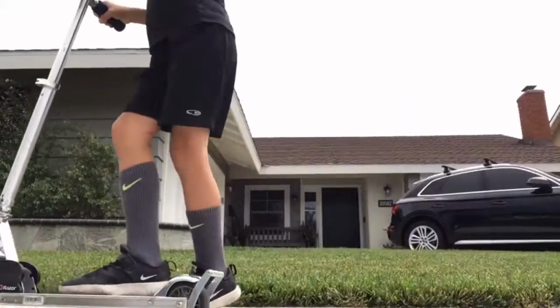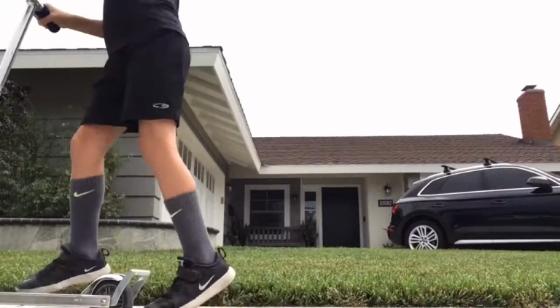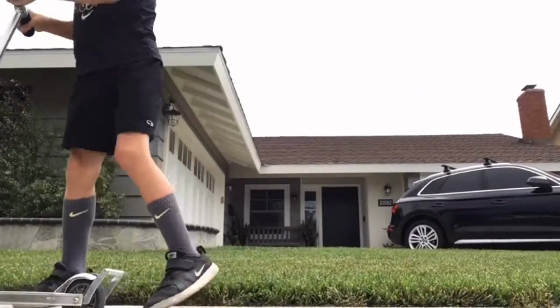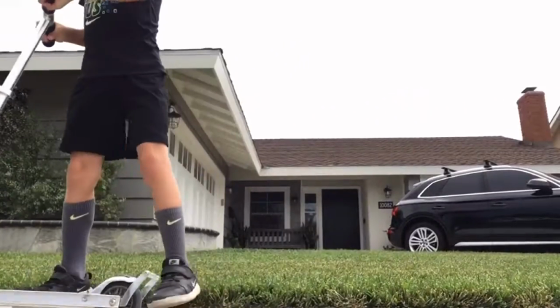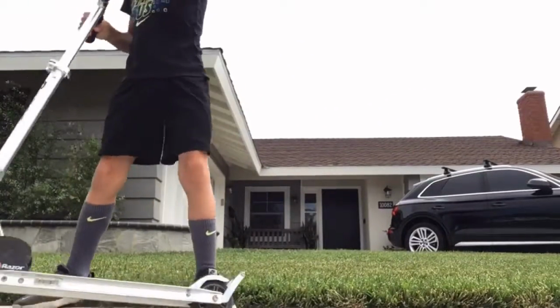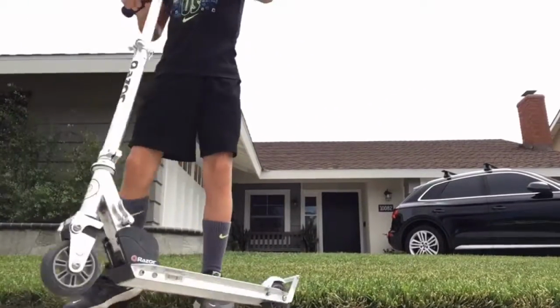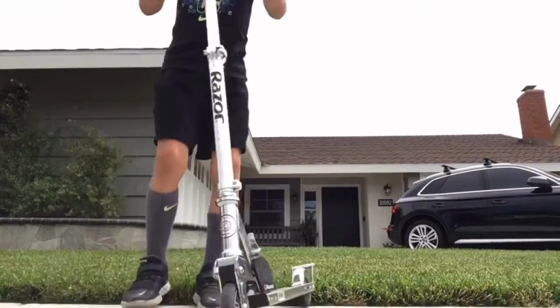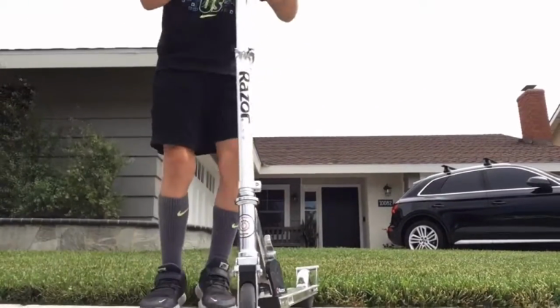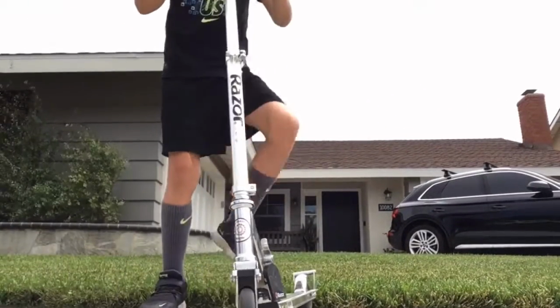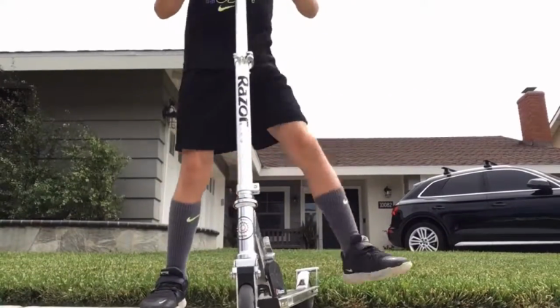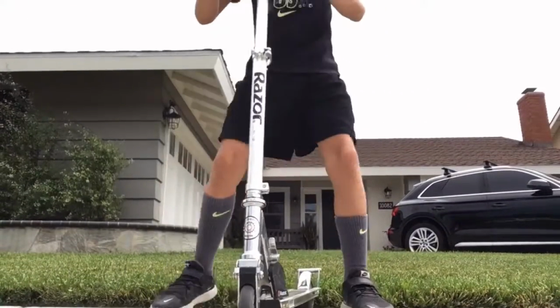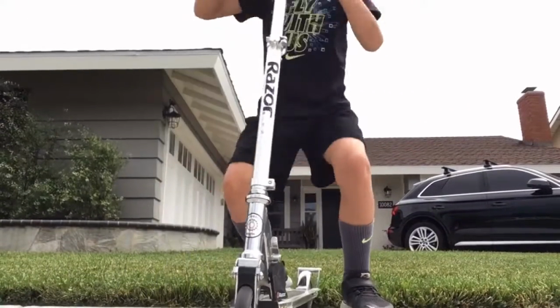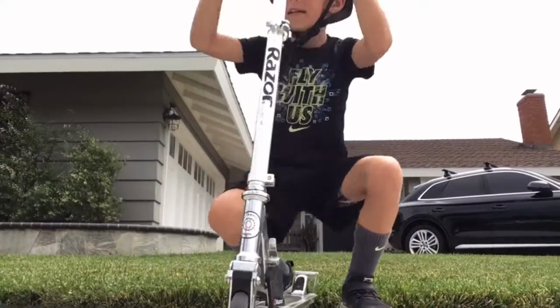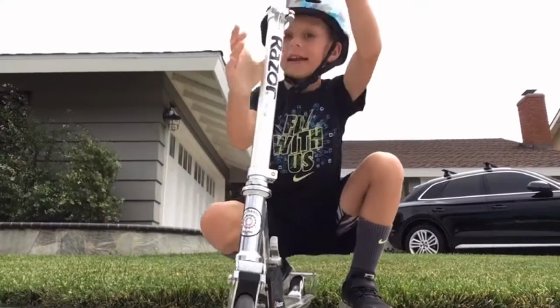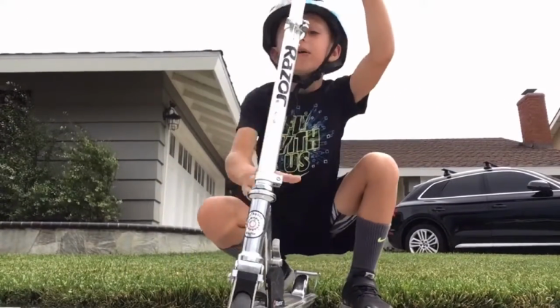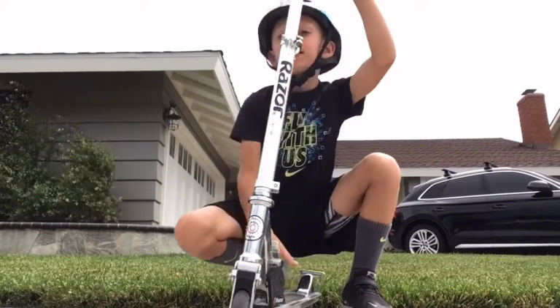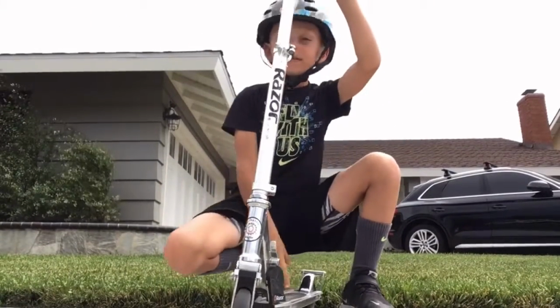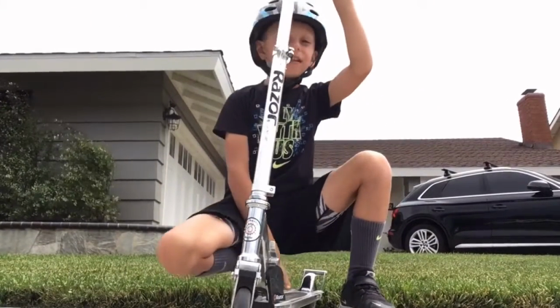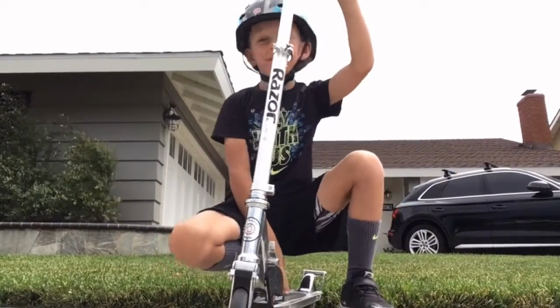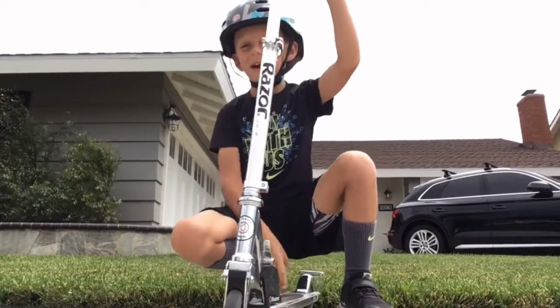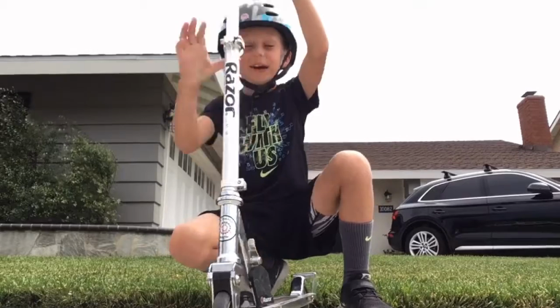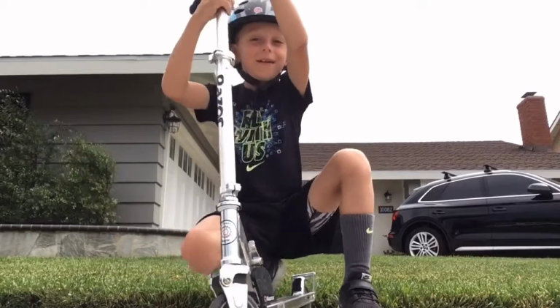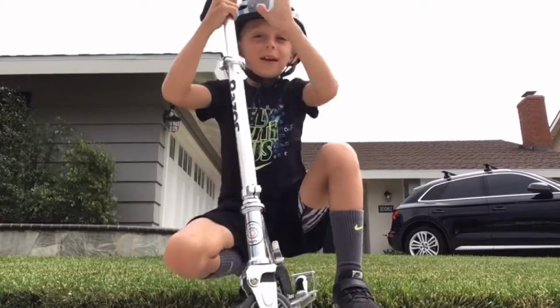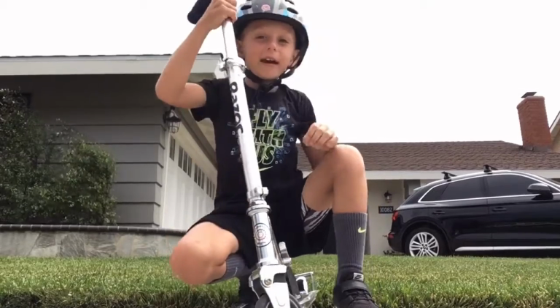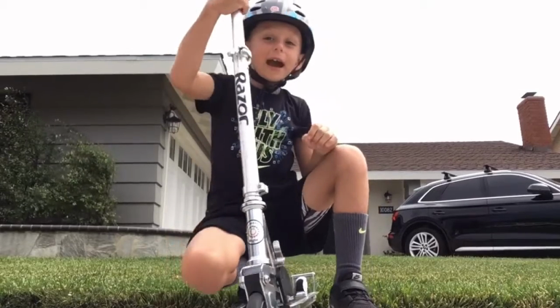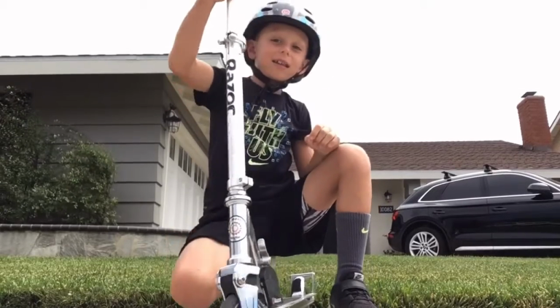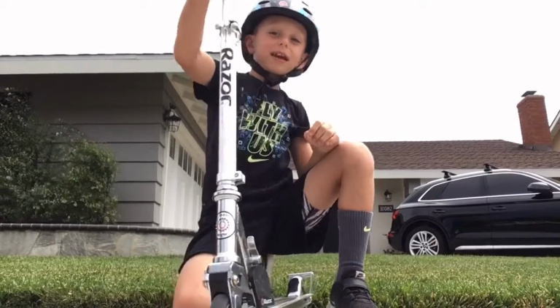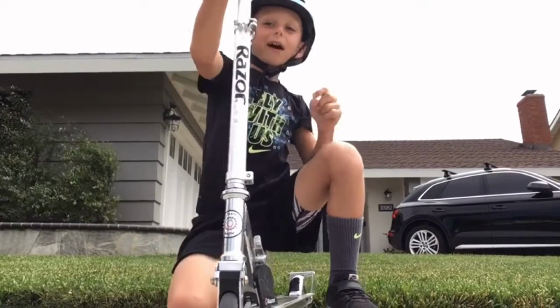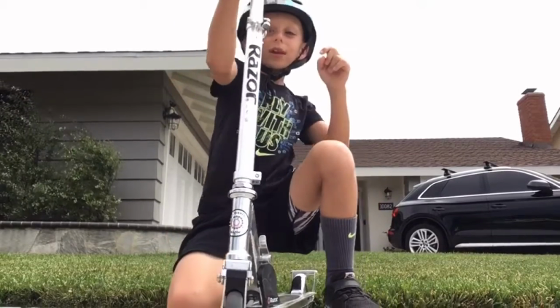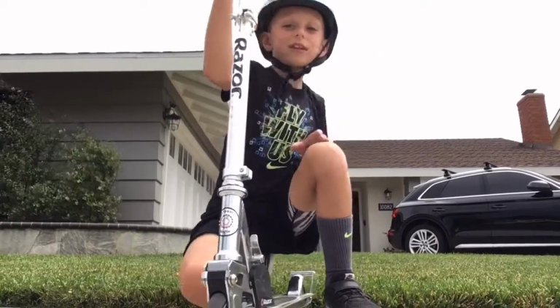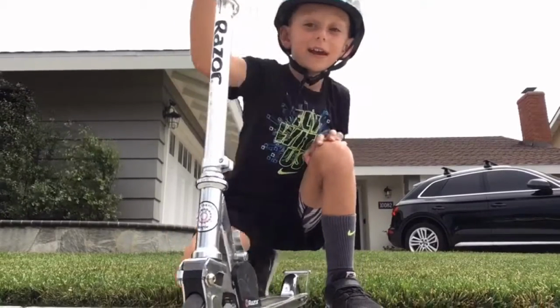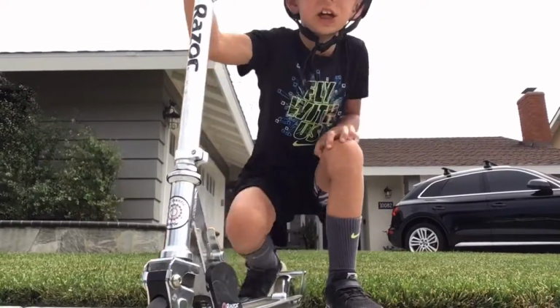Okay, that was my jump, you guys. I just couldn't land that one. That was a super bad one. Let's get on with the next jump.